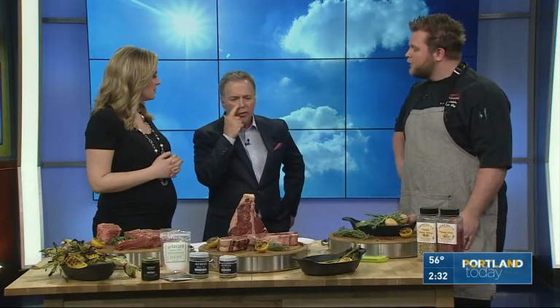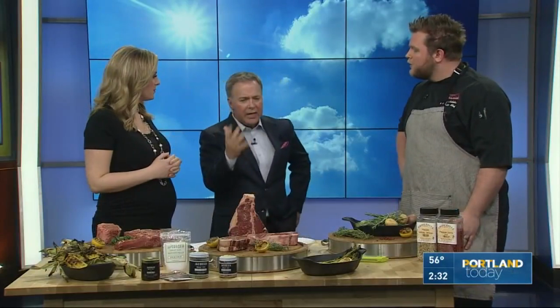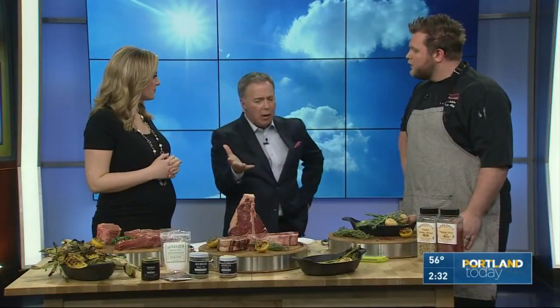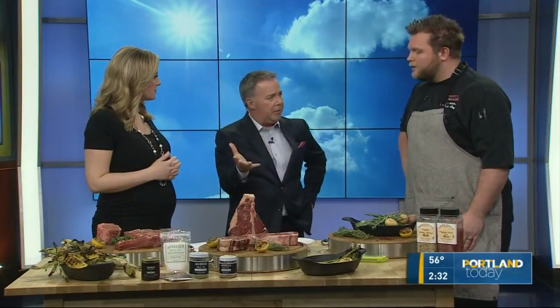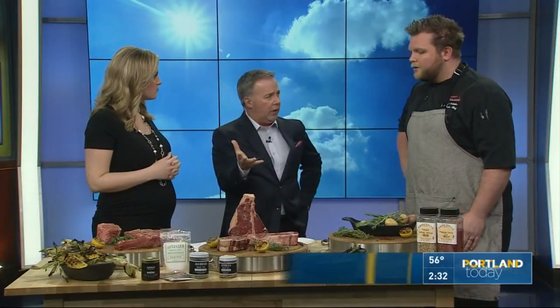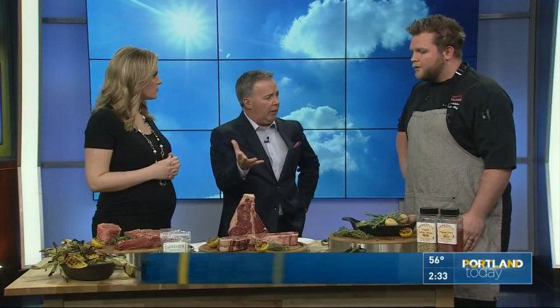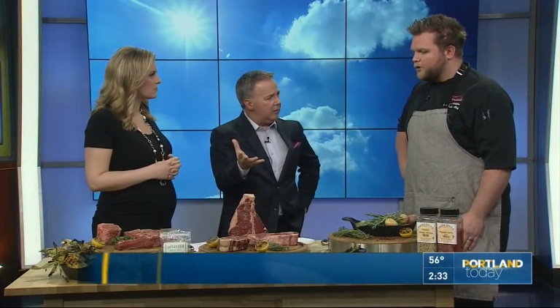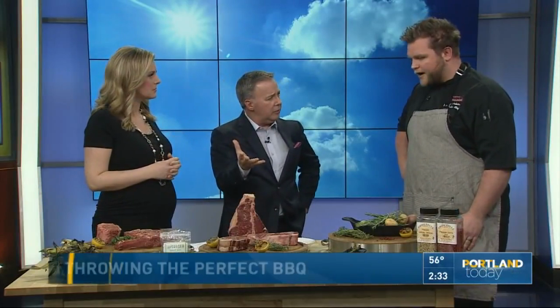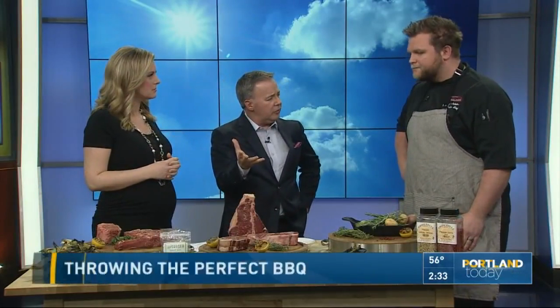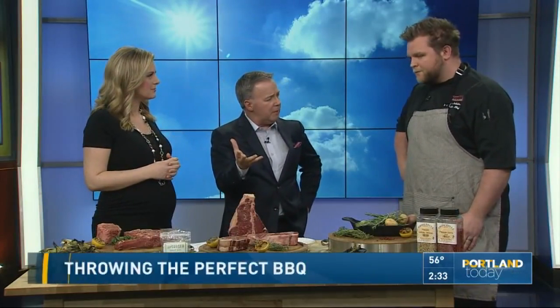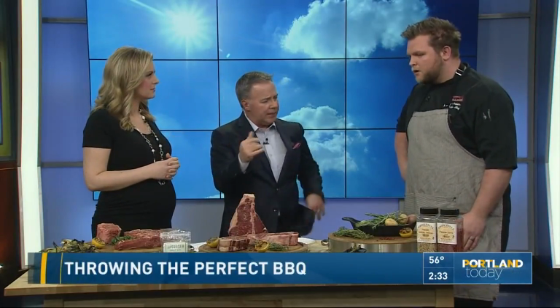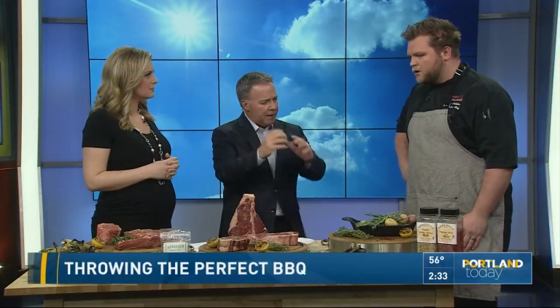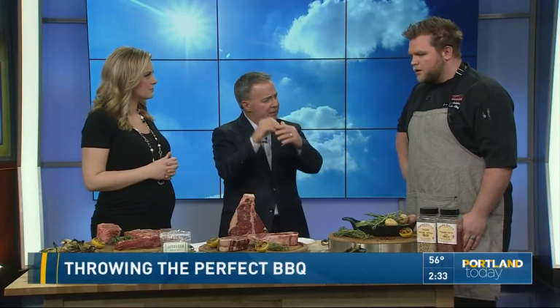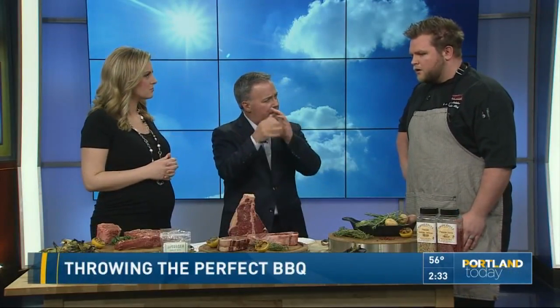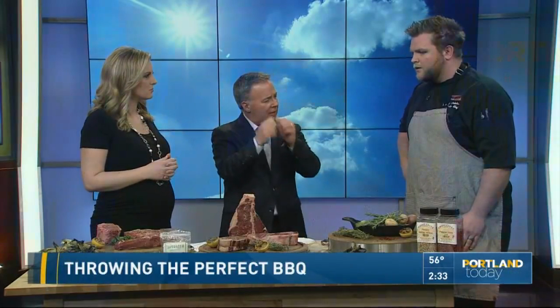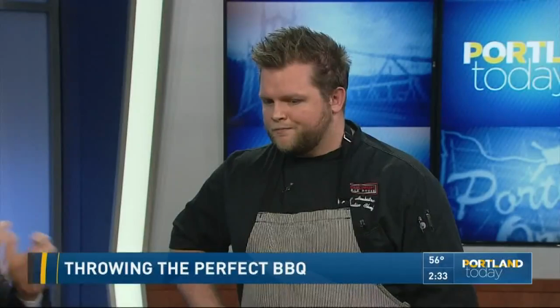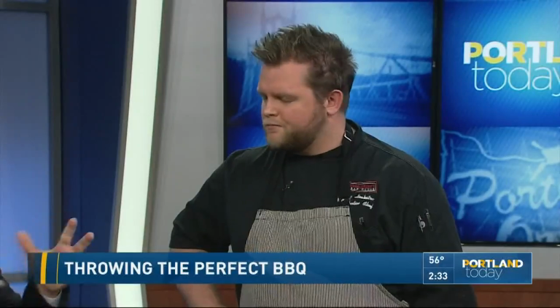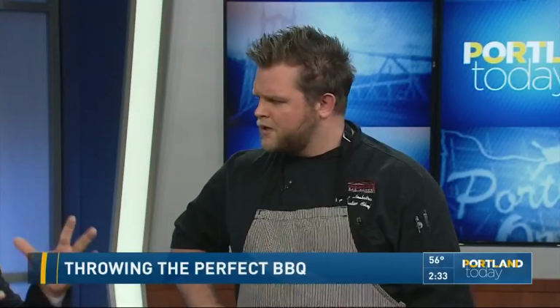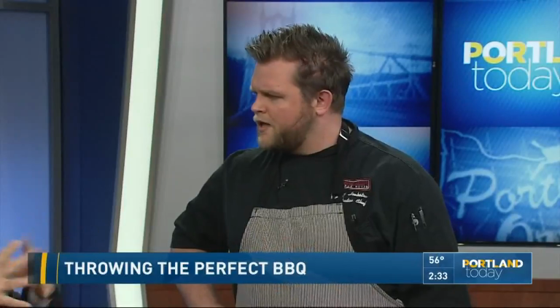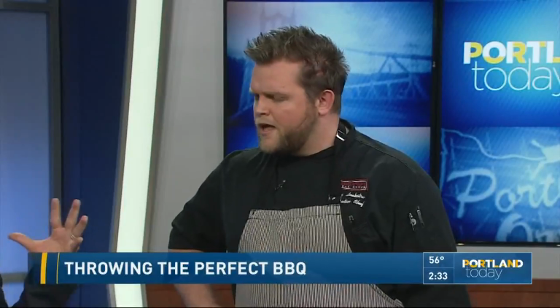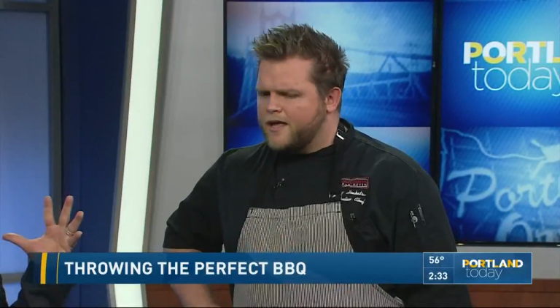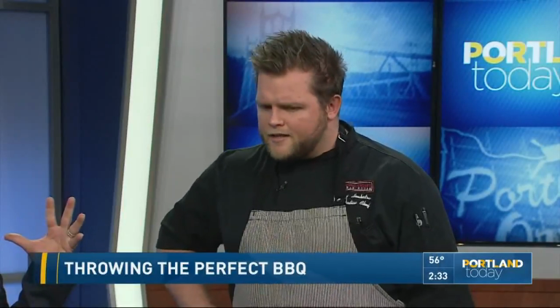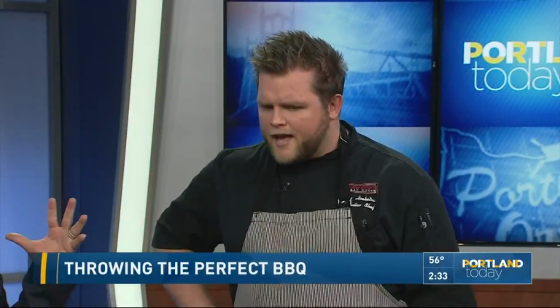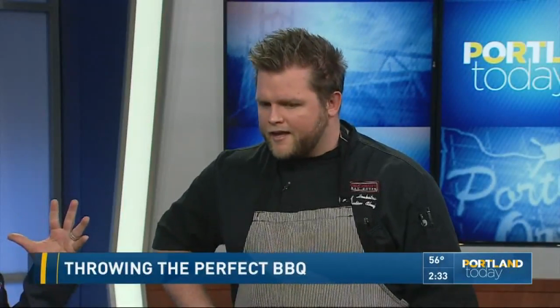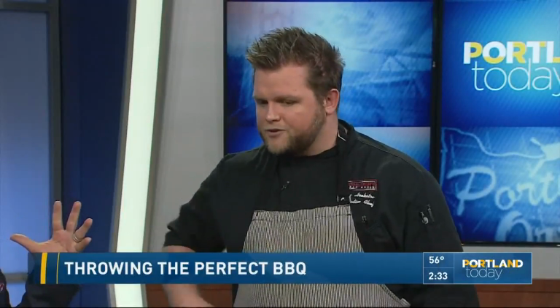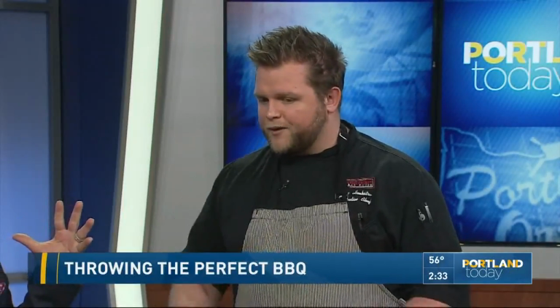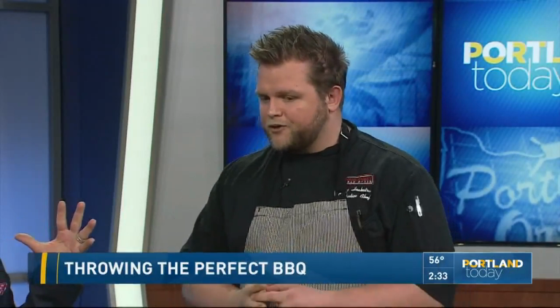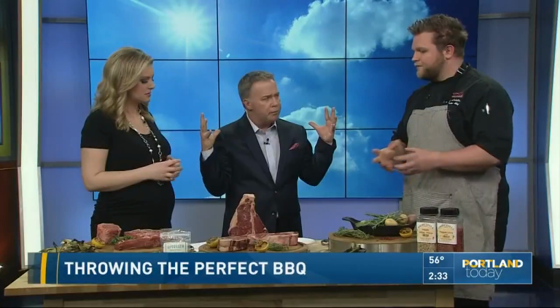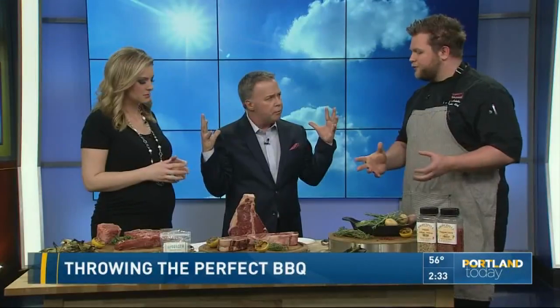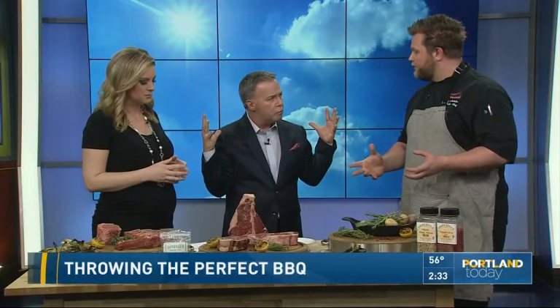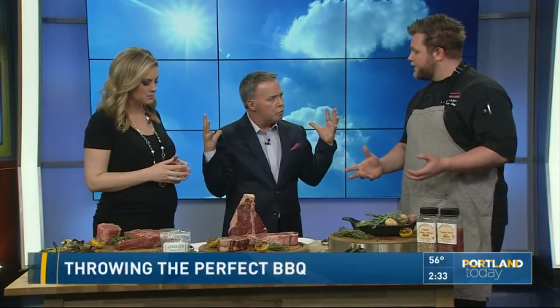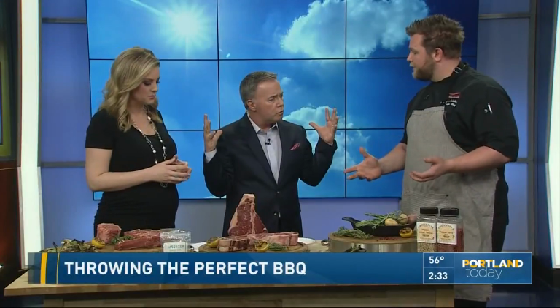So the steak, you want to be dry, right? Correct. Some people take a paper towel and actually use that to get the moisture out of it. So this way it cooks evenly throughout the entire meat.